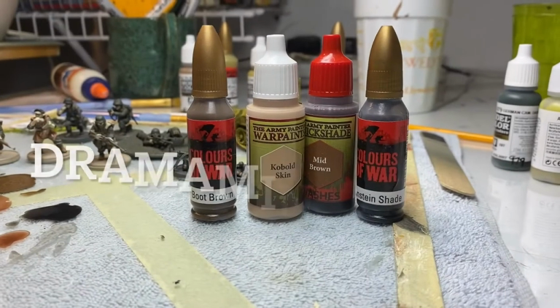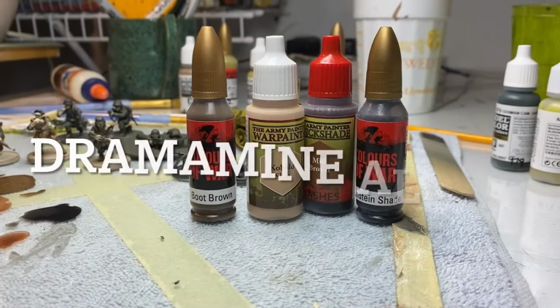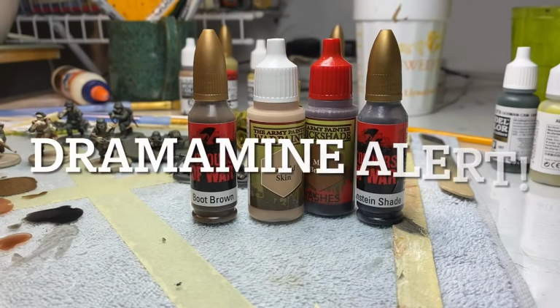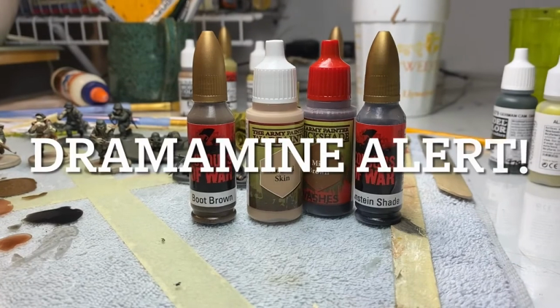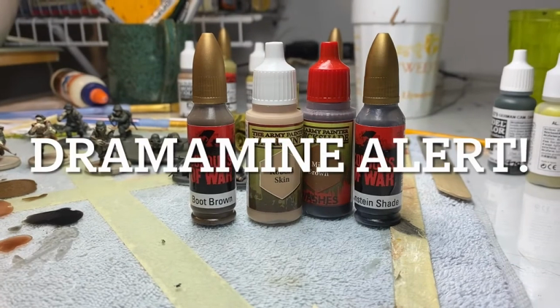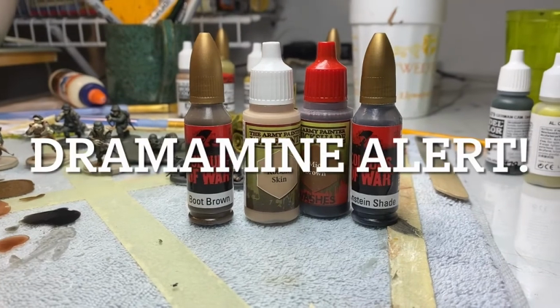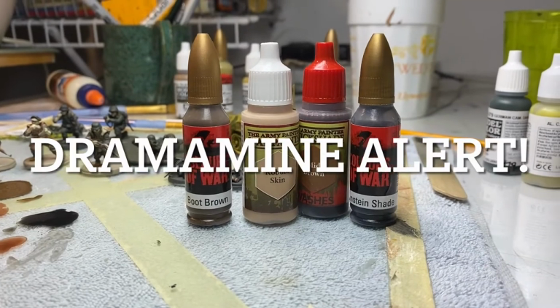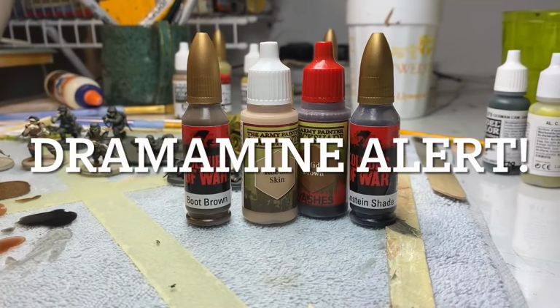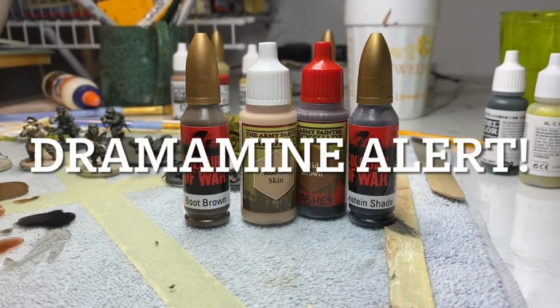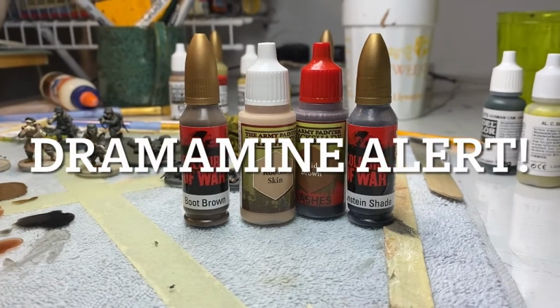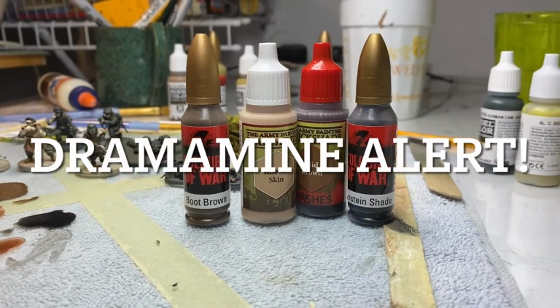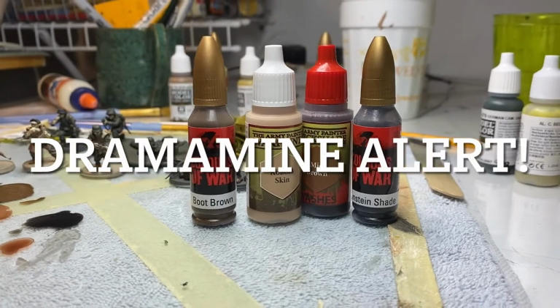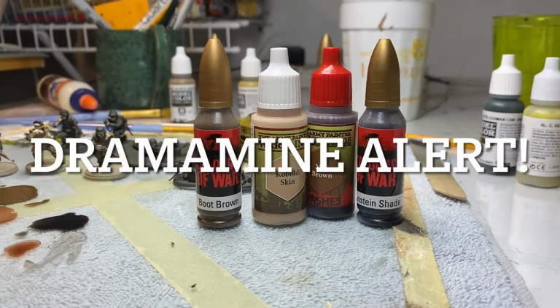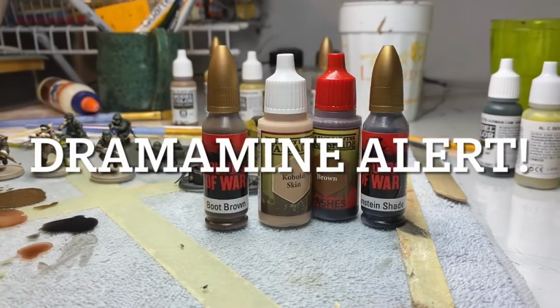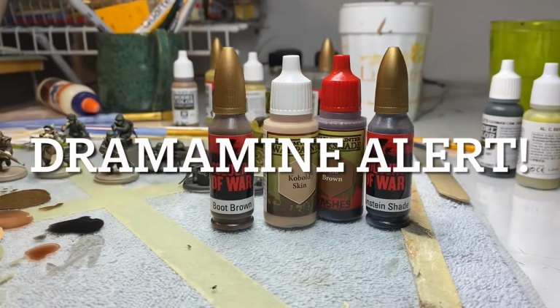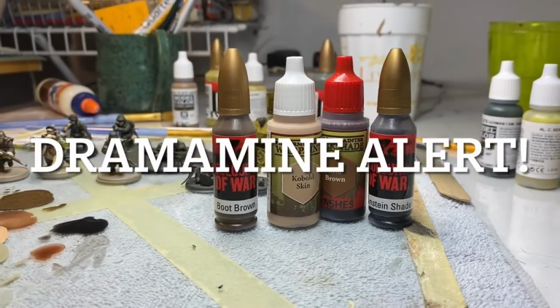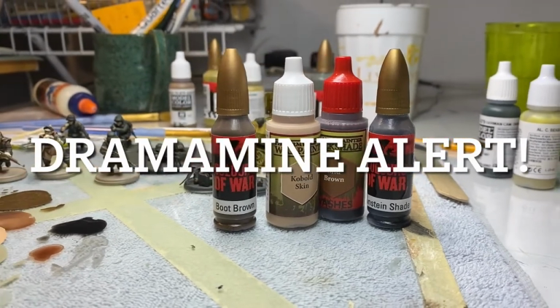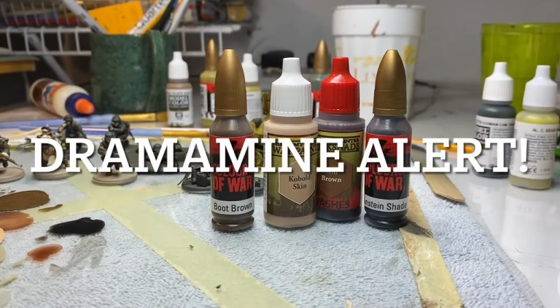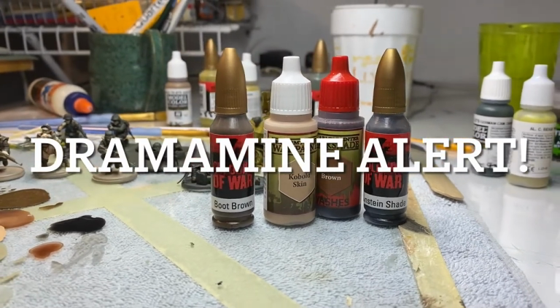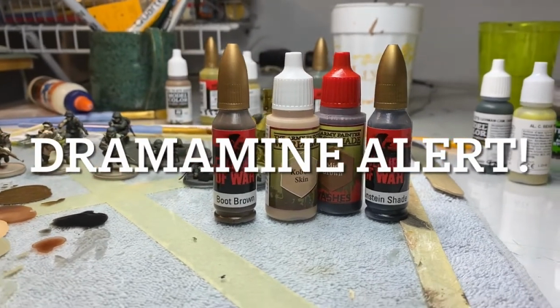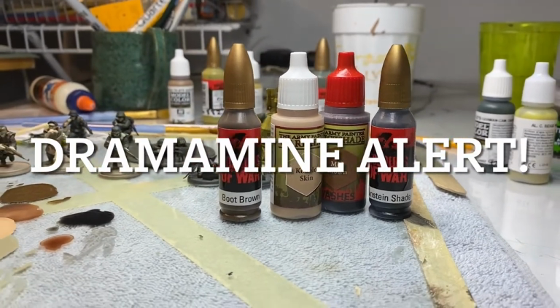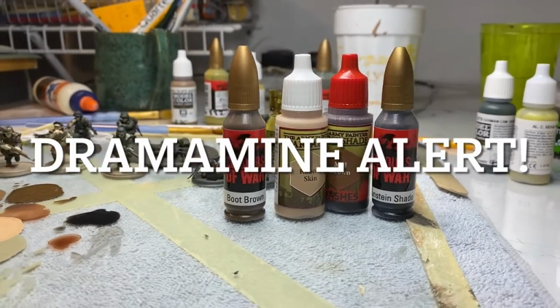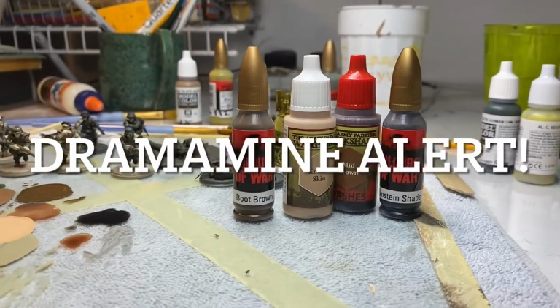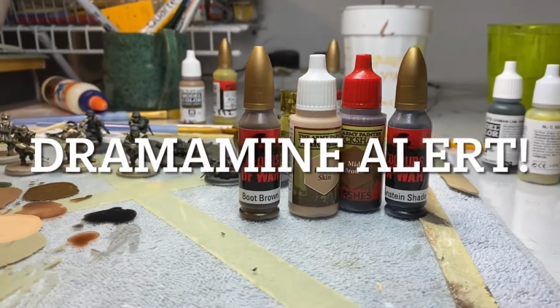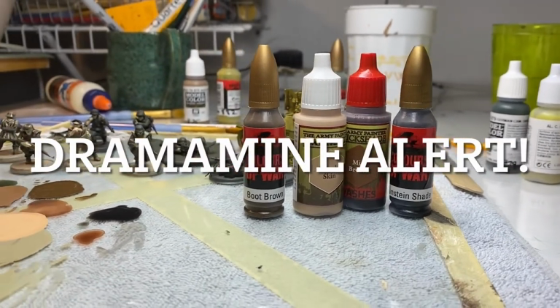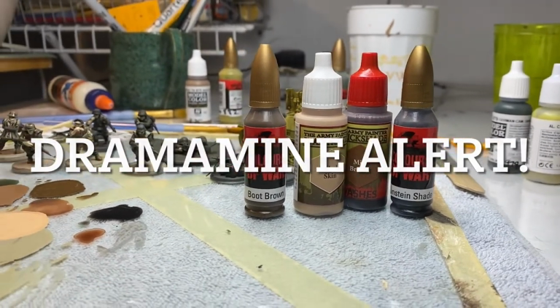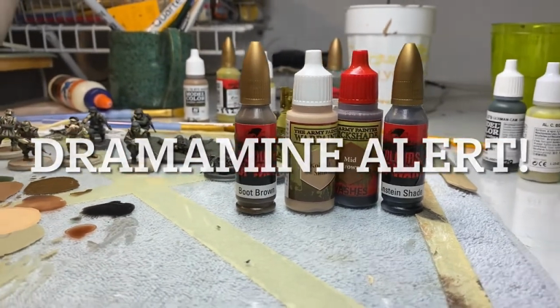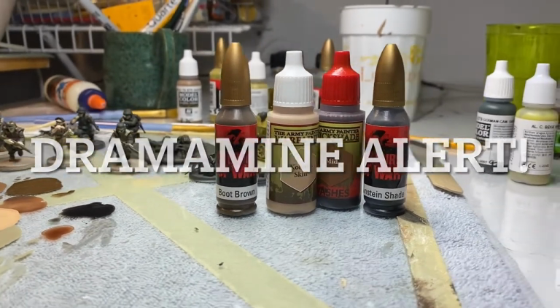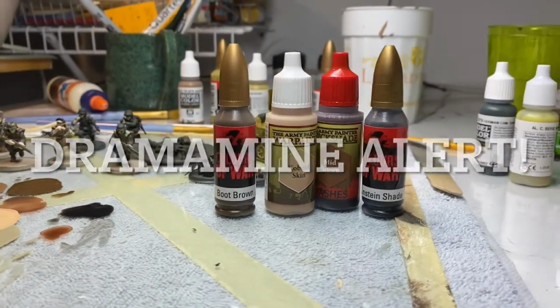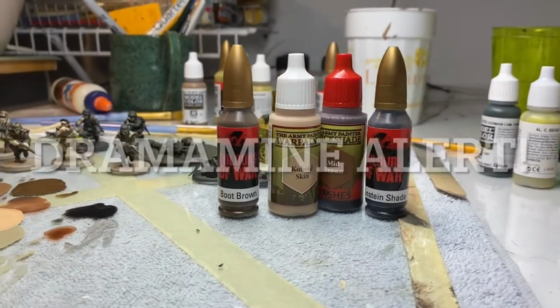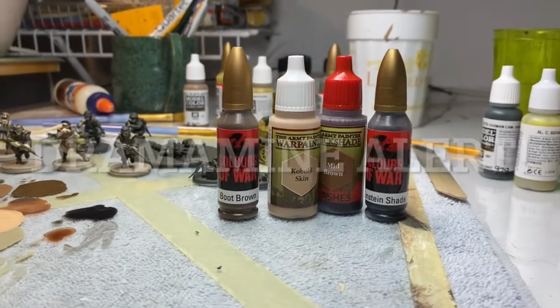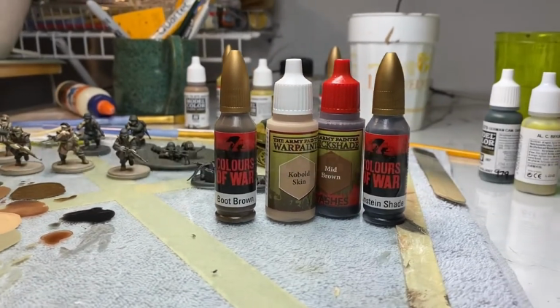Today's colors brought to you by Battlefront, Vallejo, and Army Painter Quick Shade.